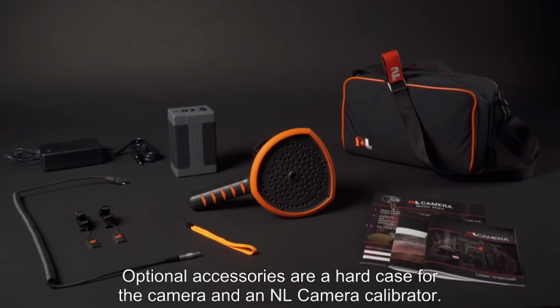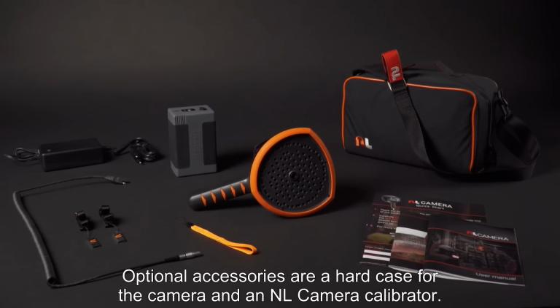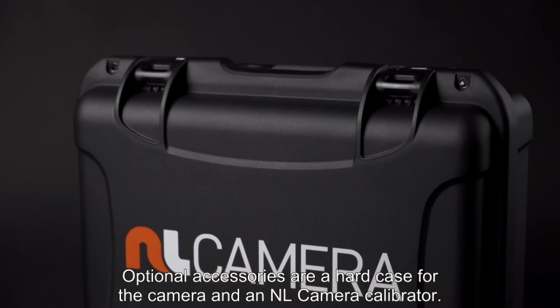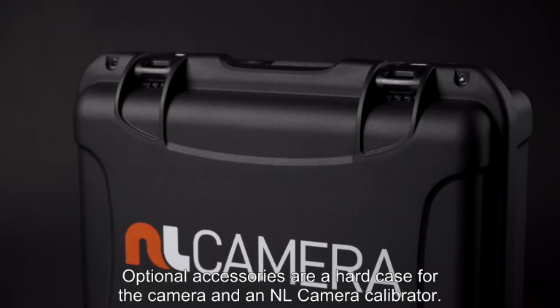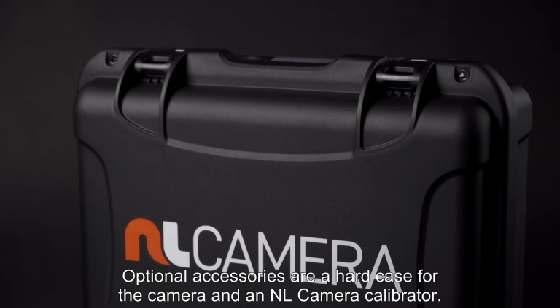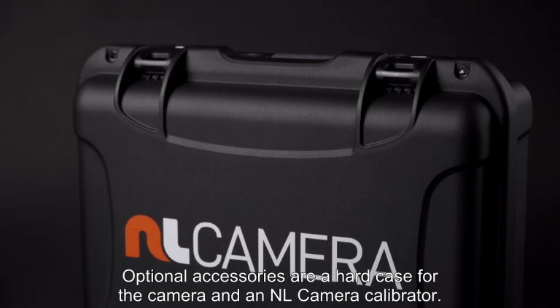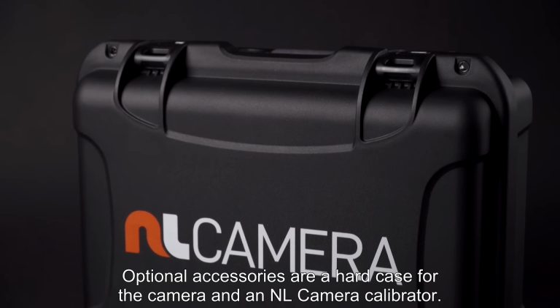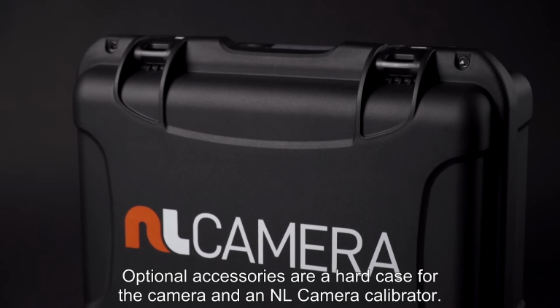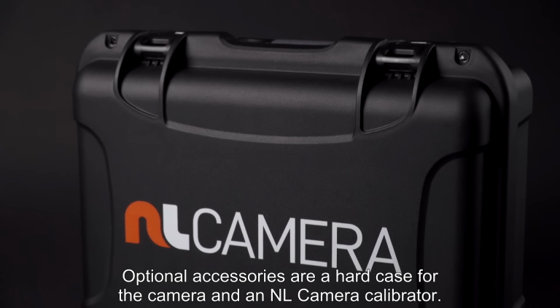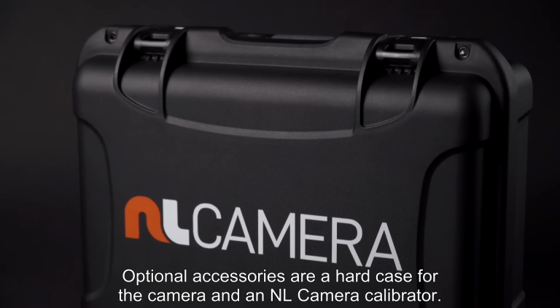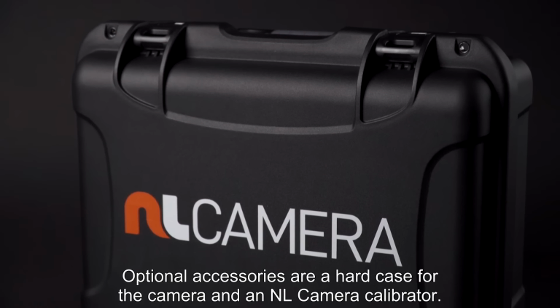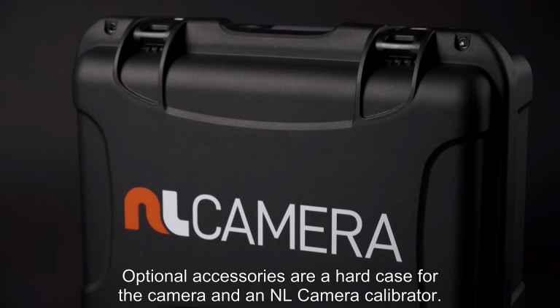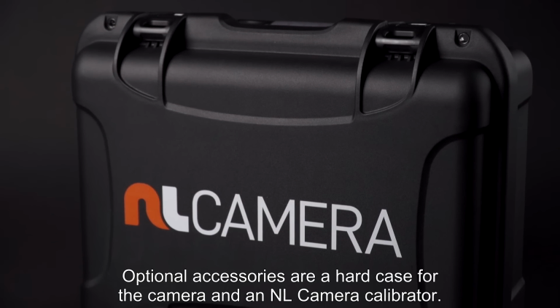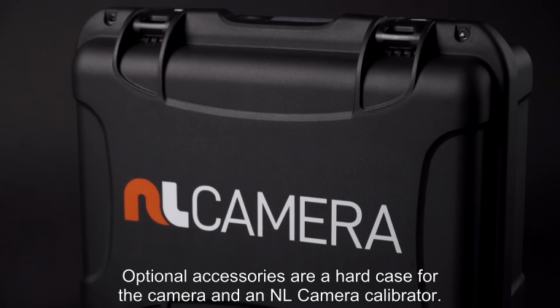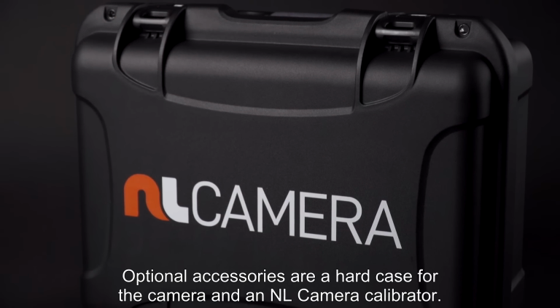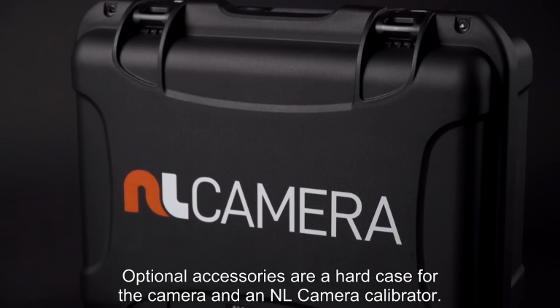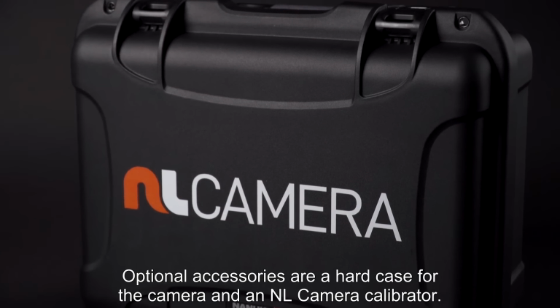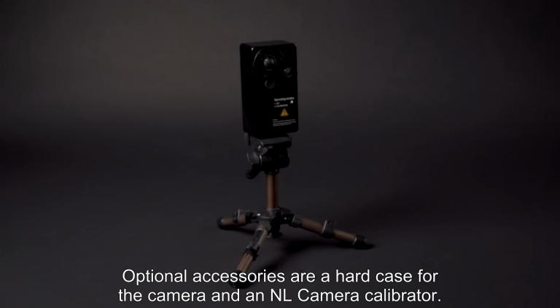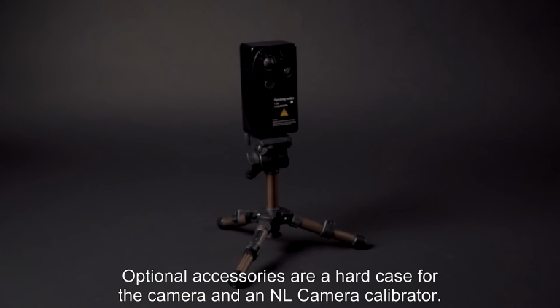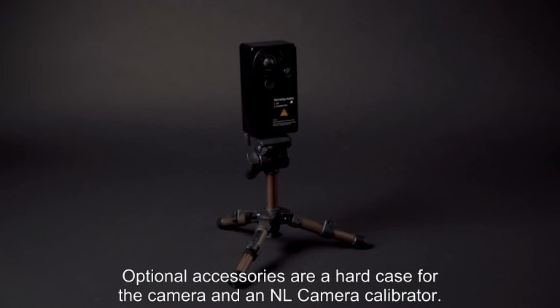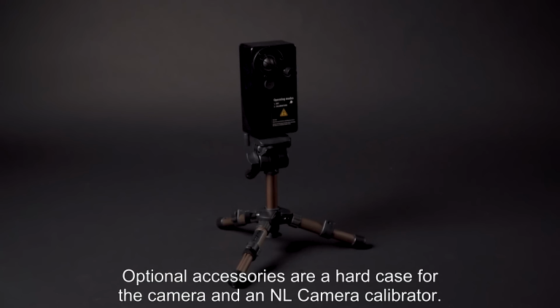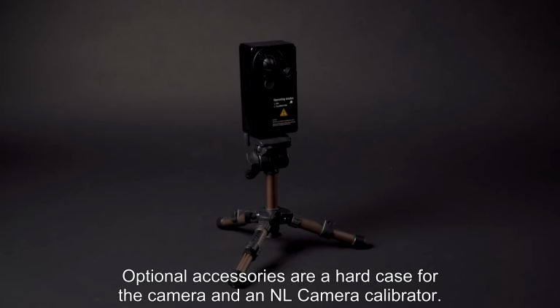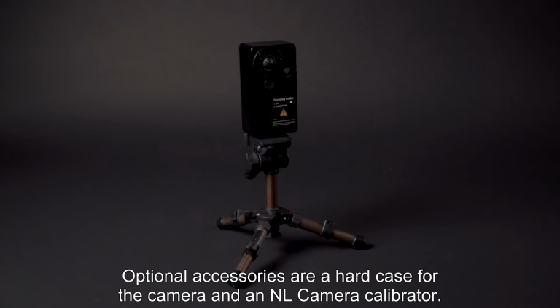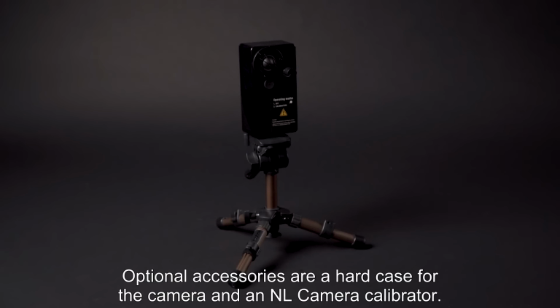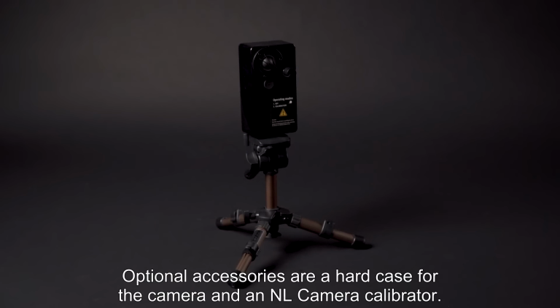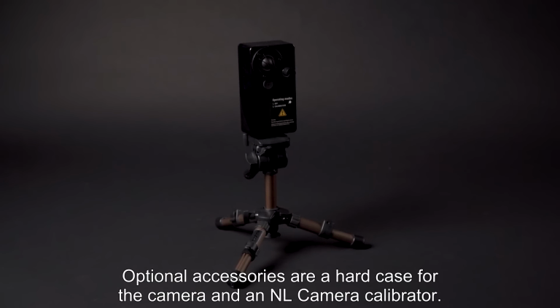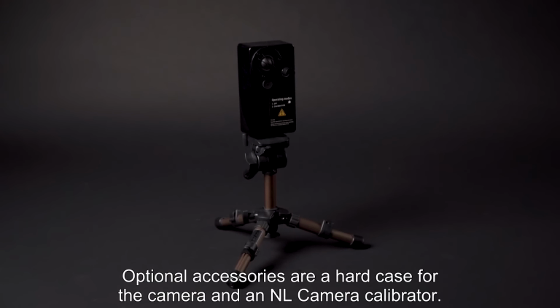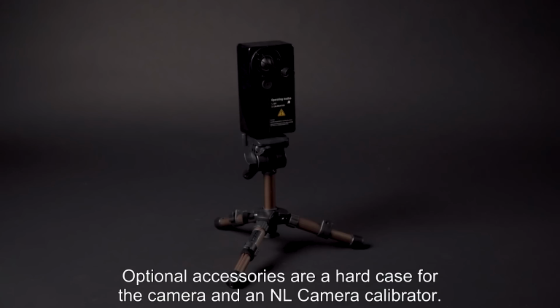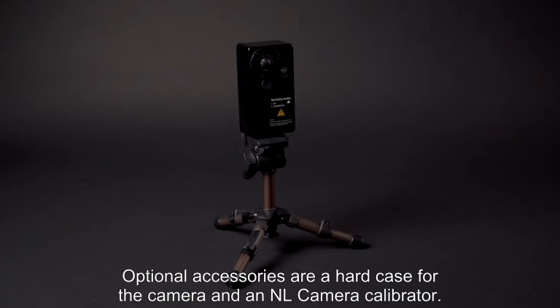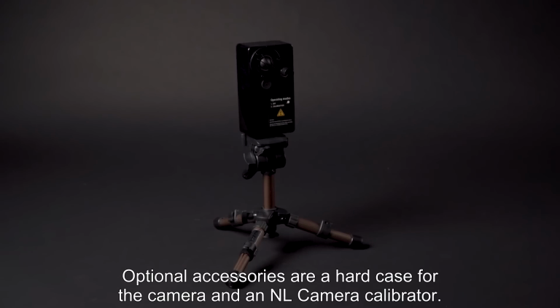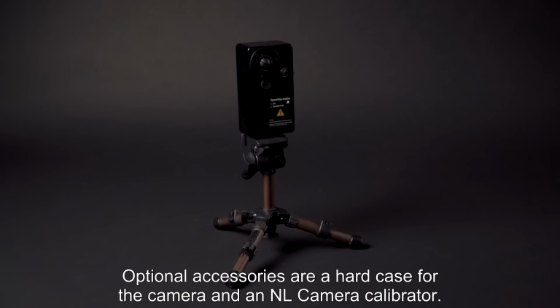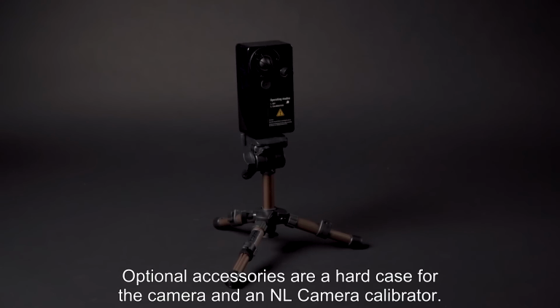Optional accessories are a hard case for the camera and an NL camera calibrator.